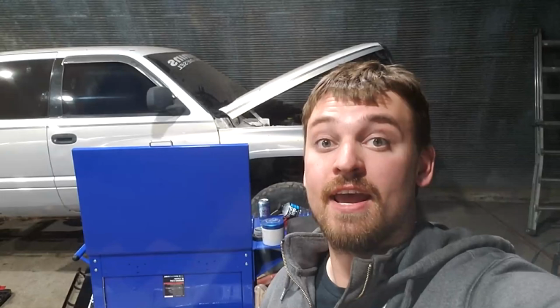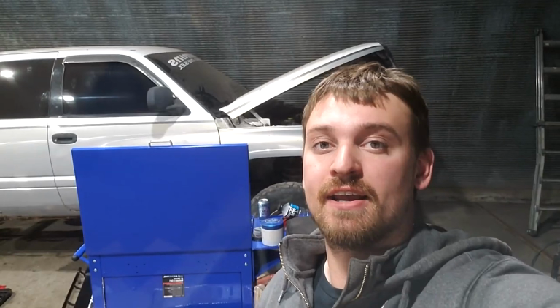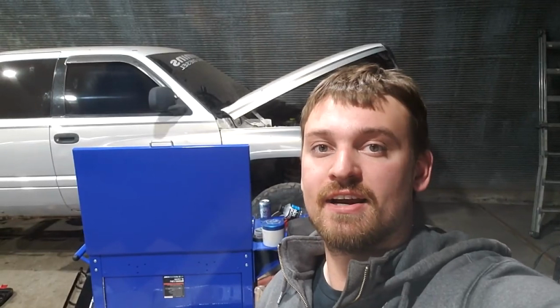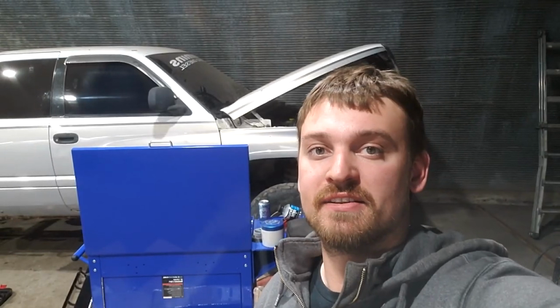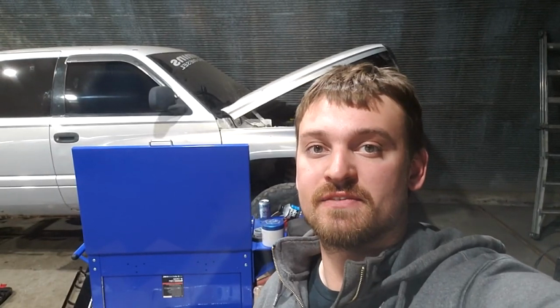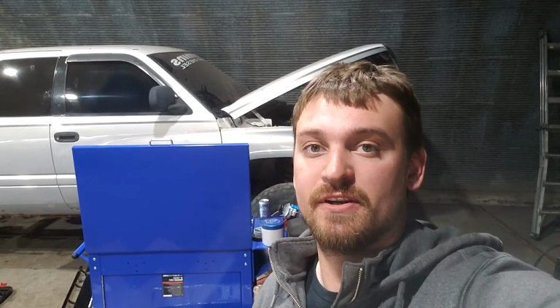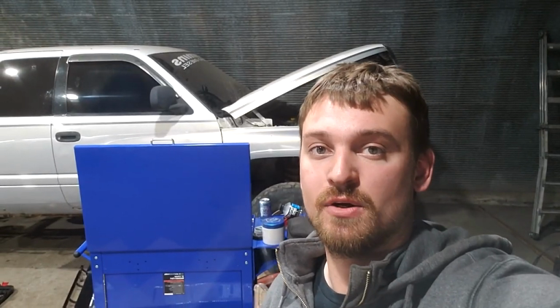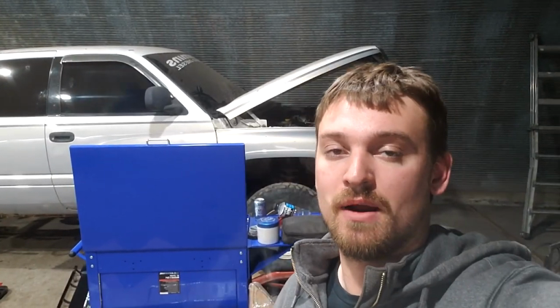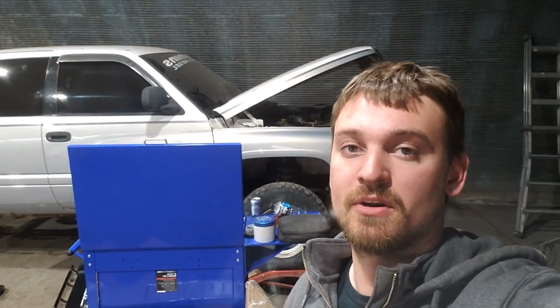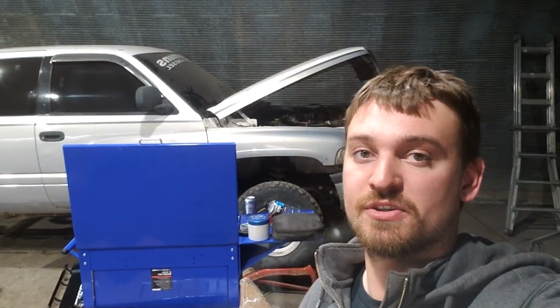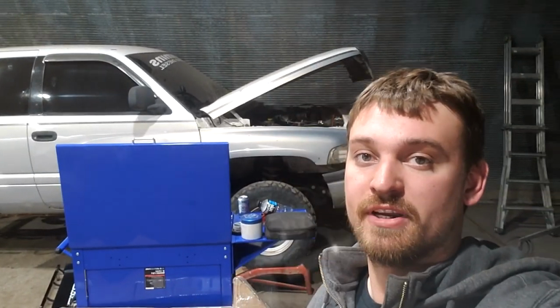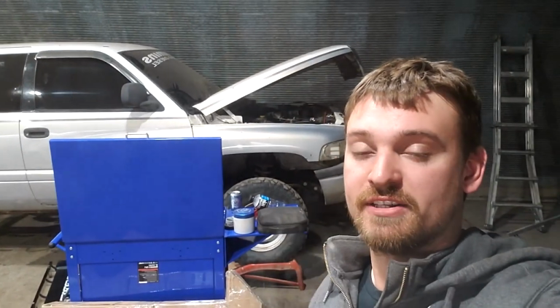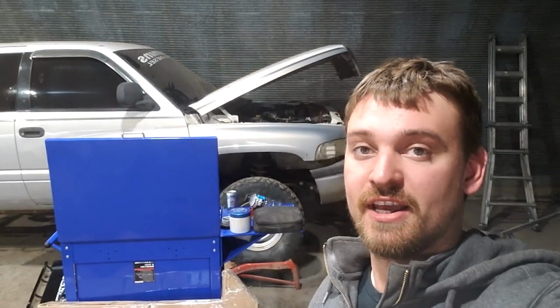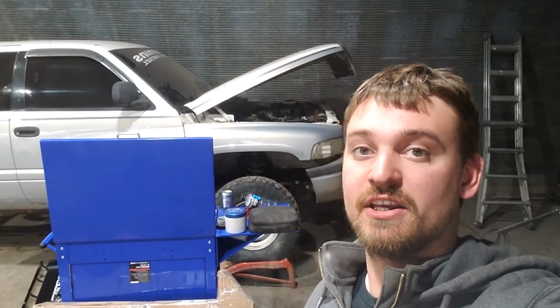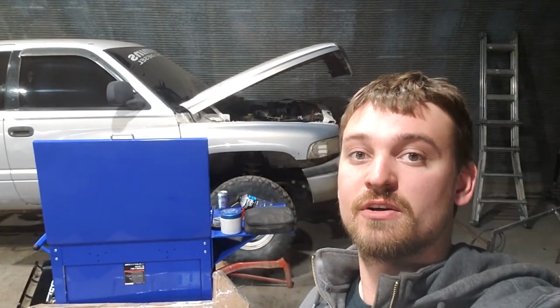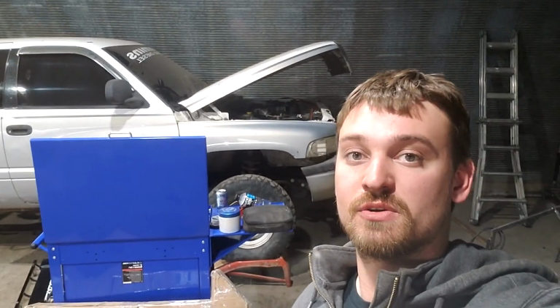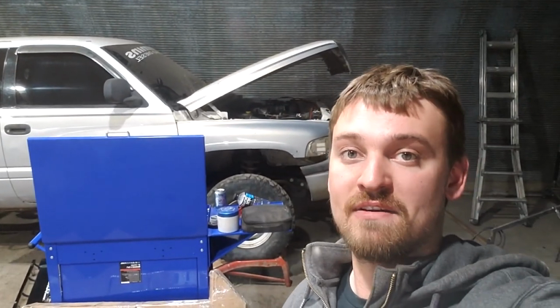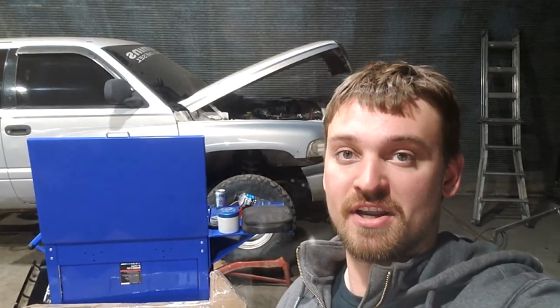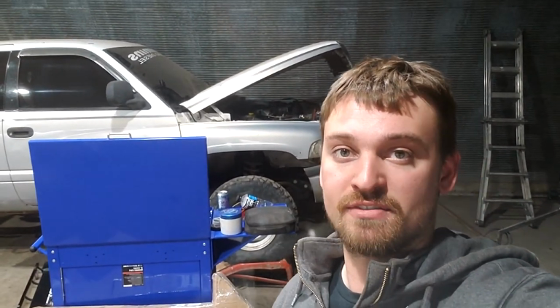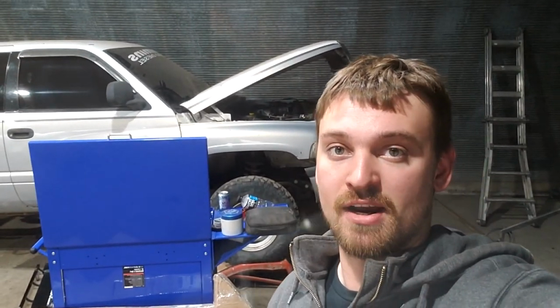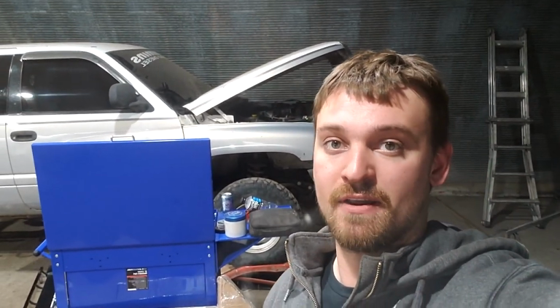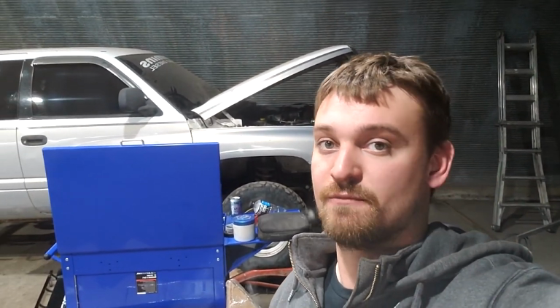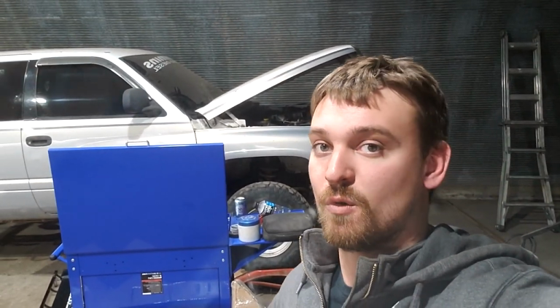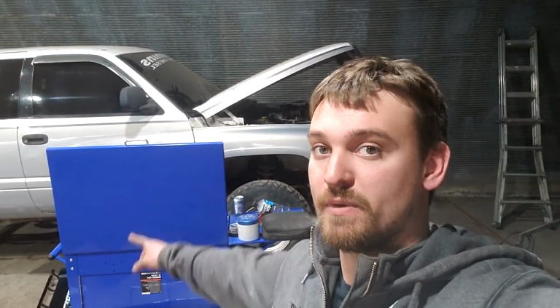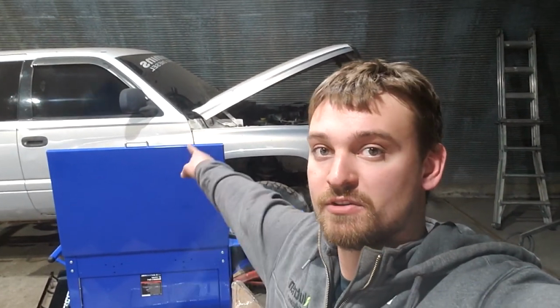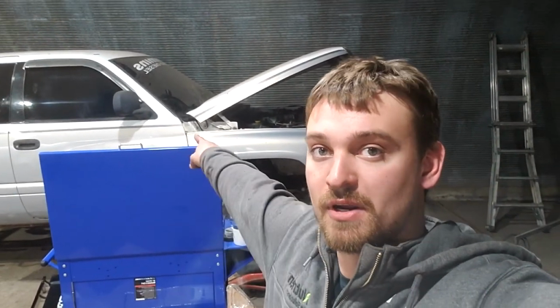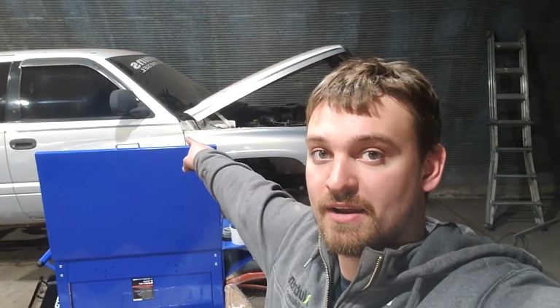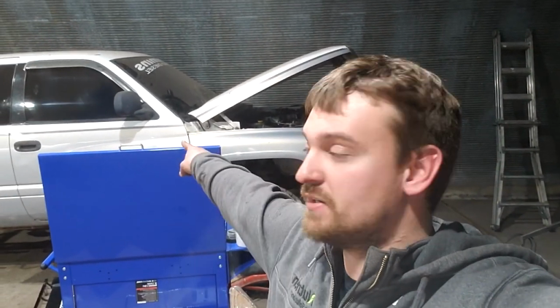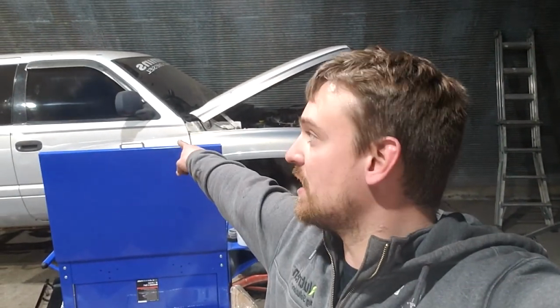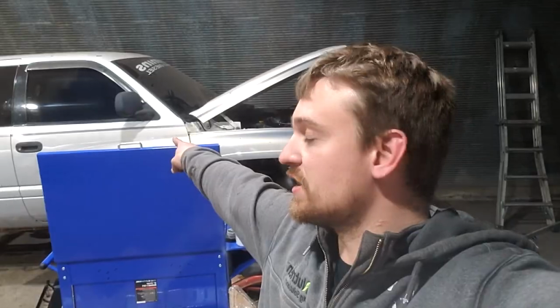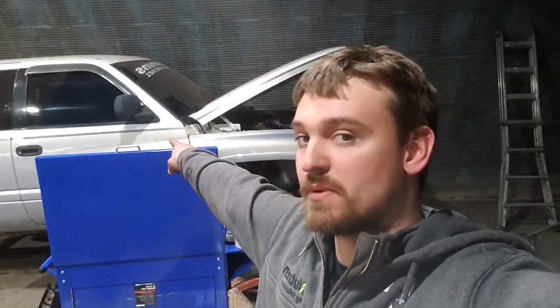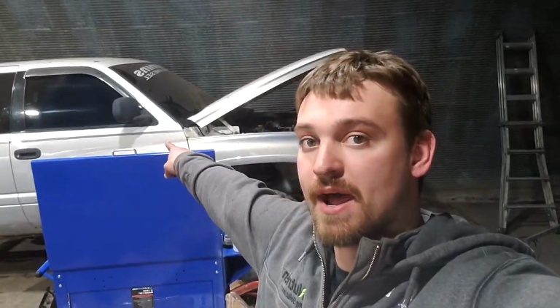Hey guys, in this video I'm going to show you how to take your driveshafts off a four-wheel drive Dodge Ram.